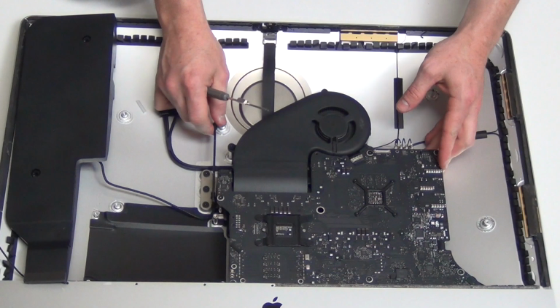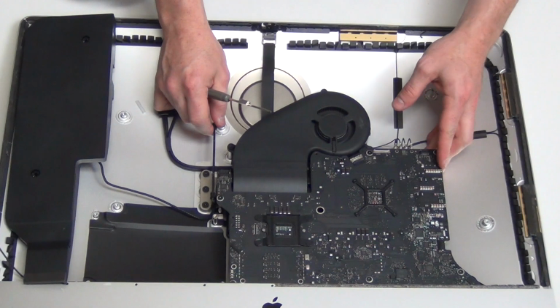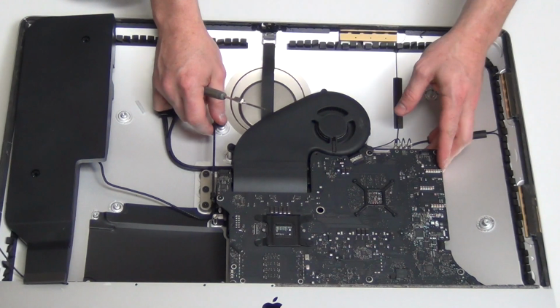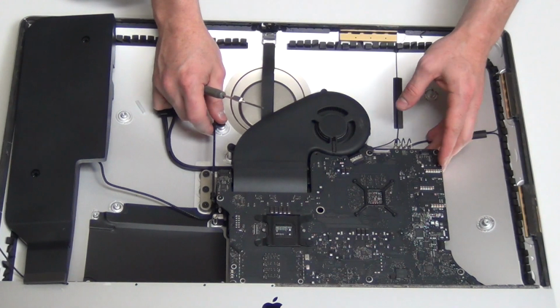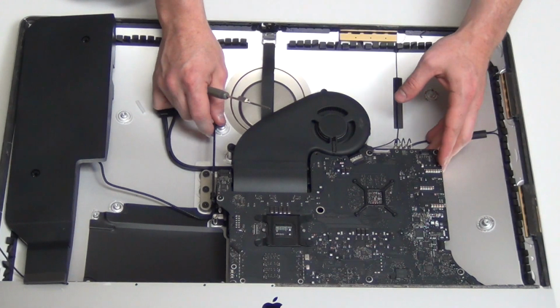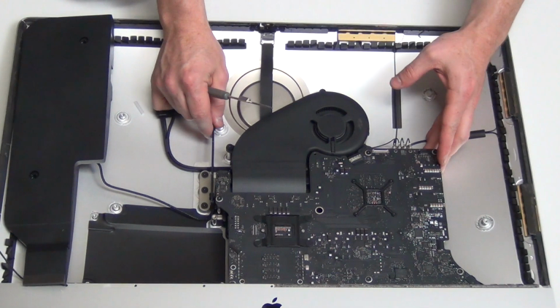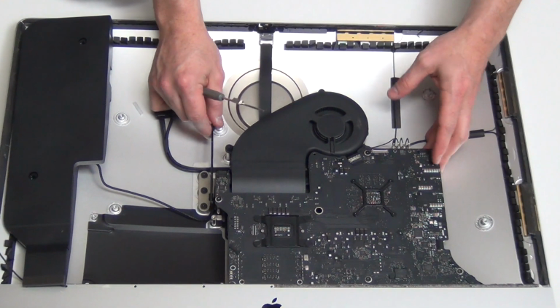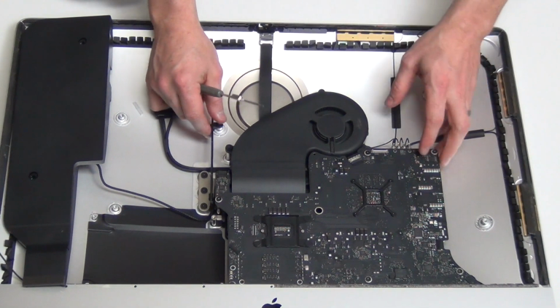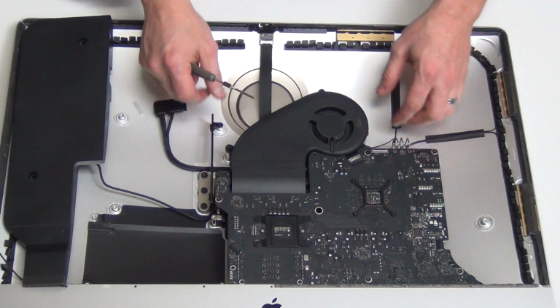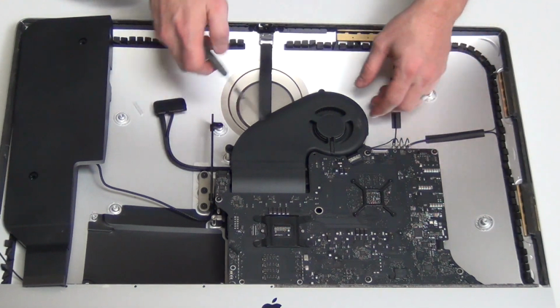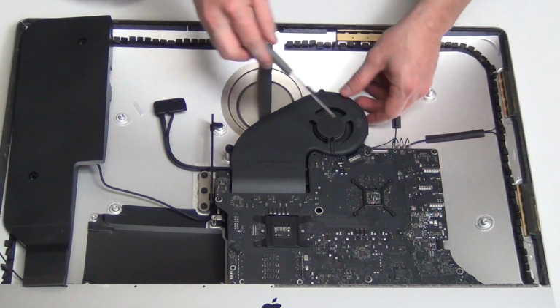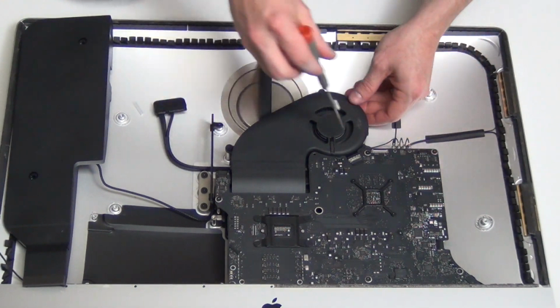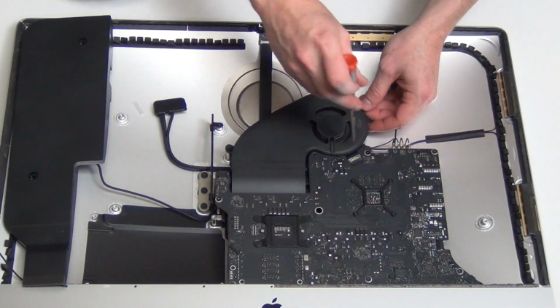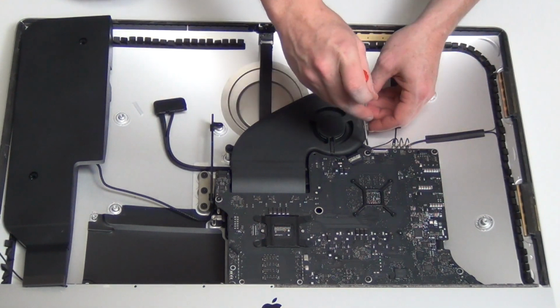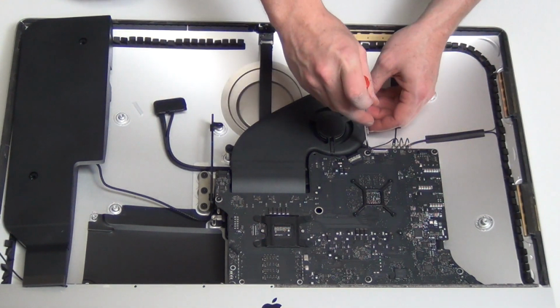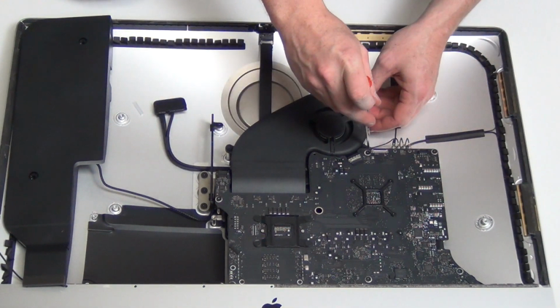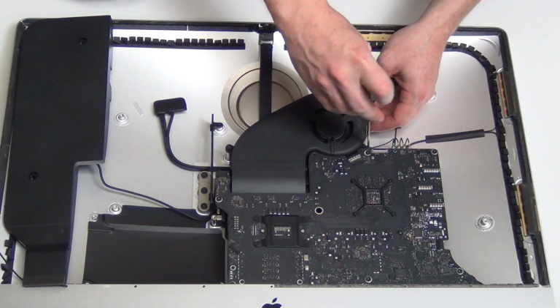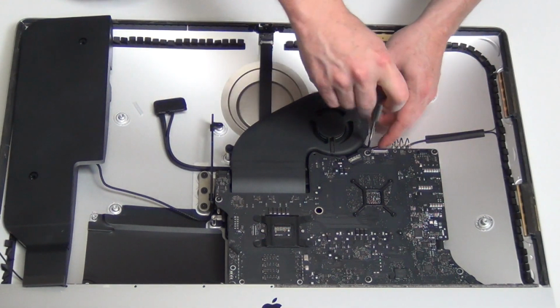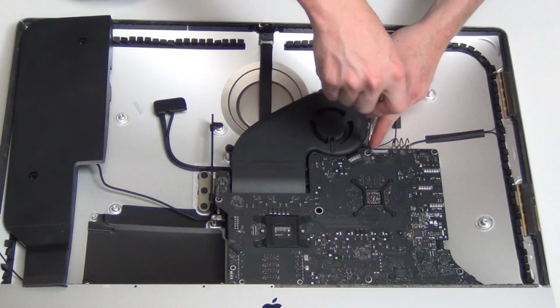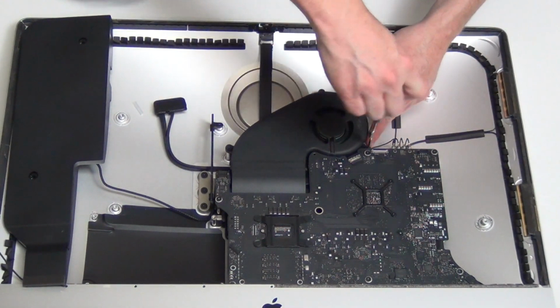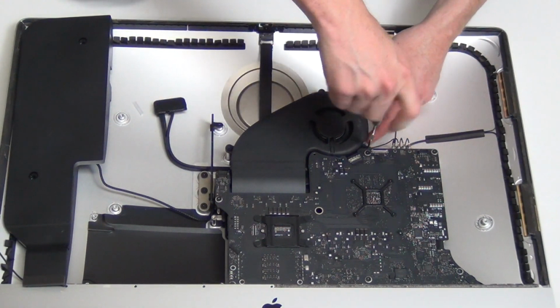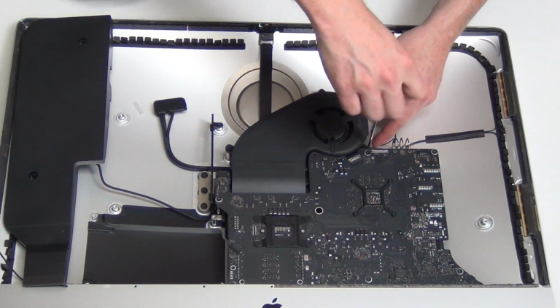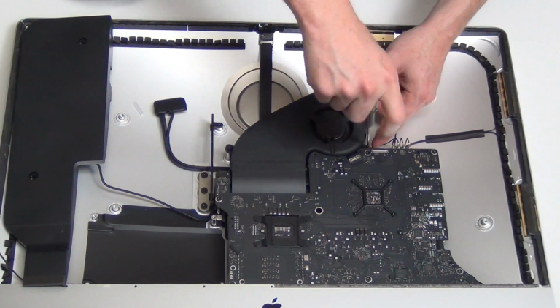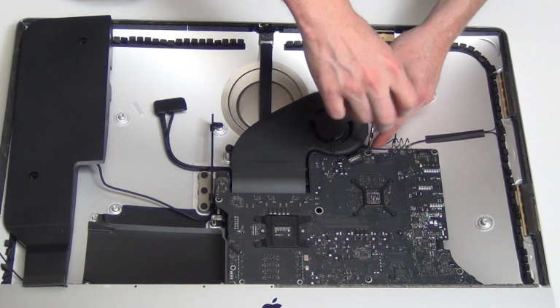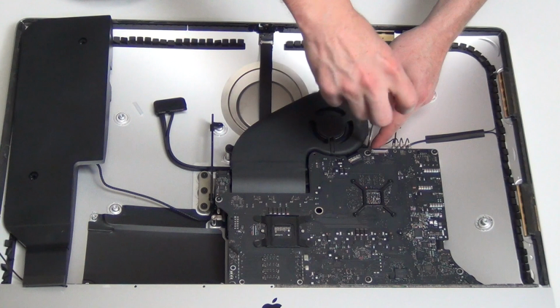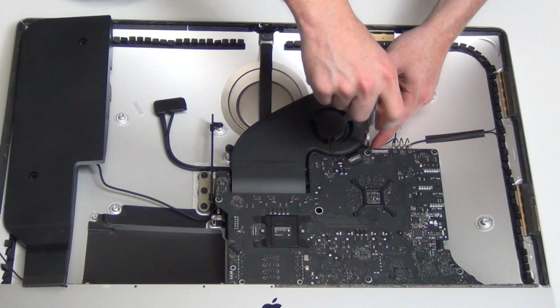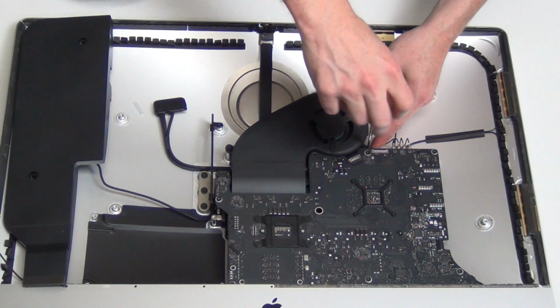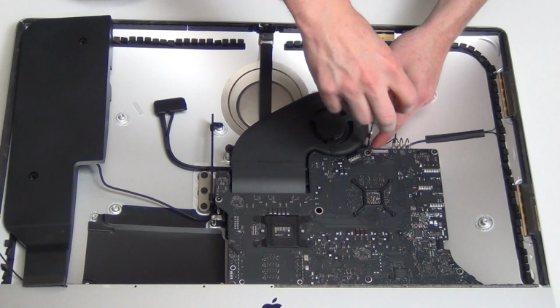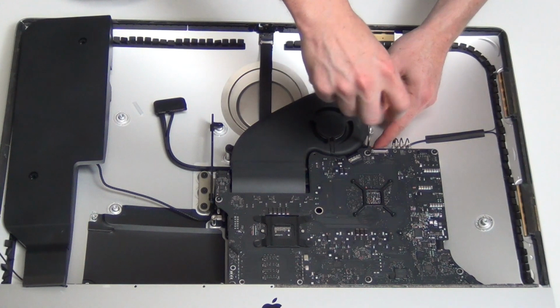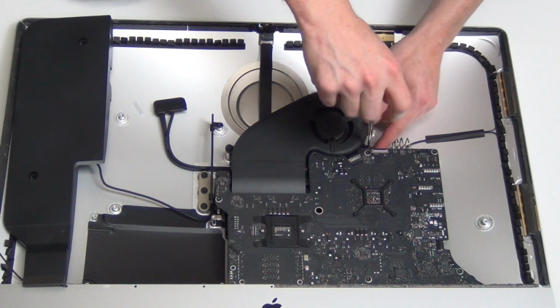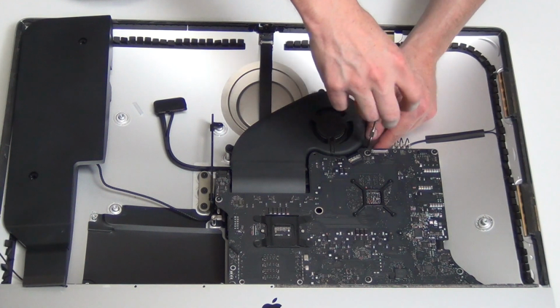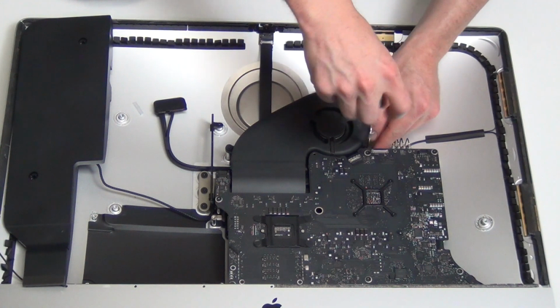Next, remove the three T8 screws from the fan assembly. Unplug the fan and then remove it.